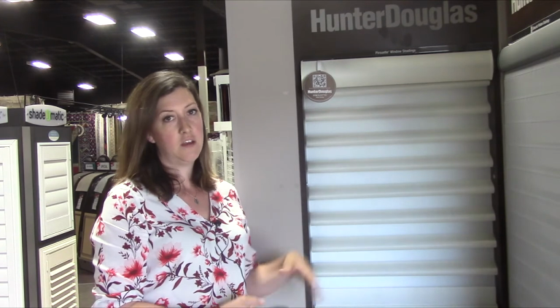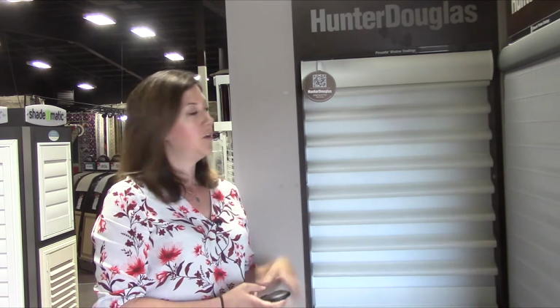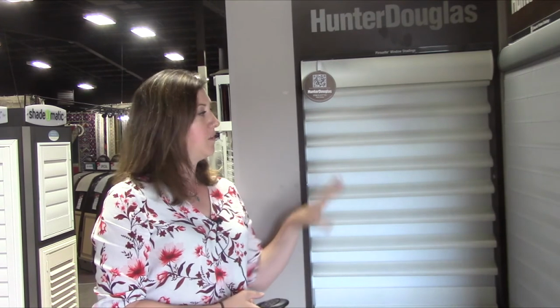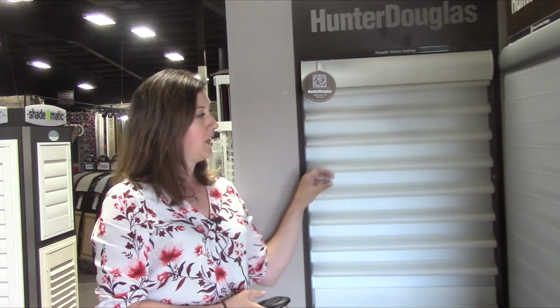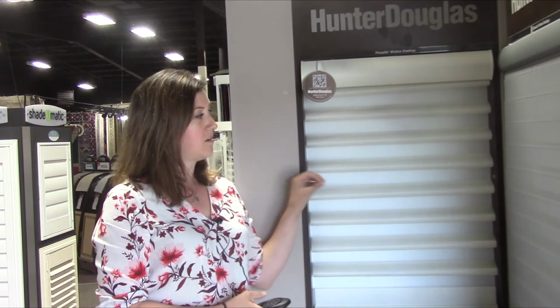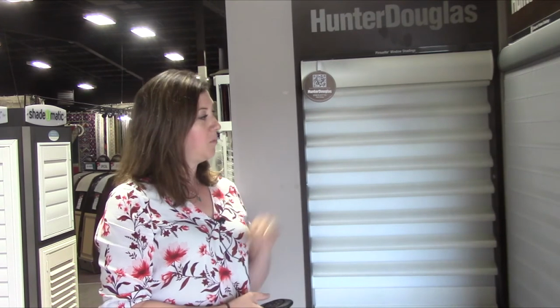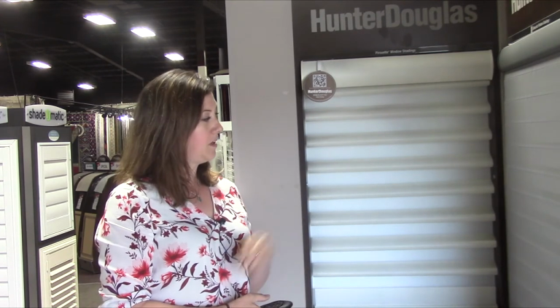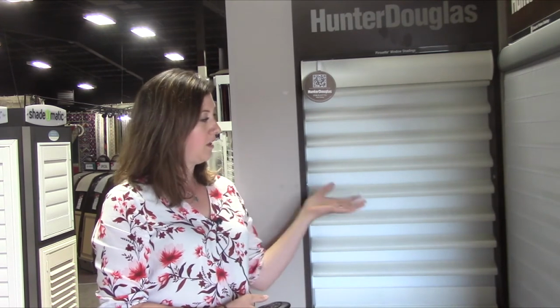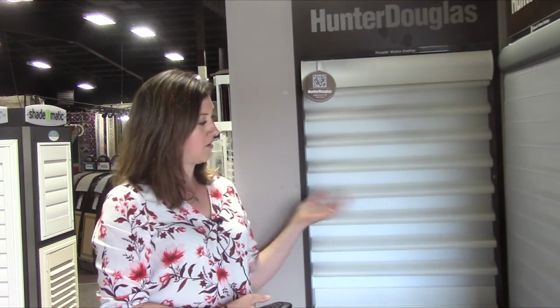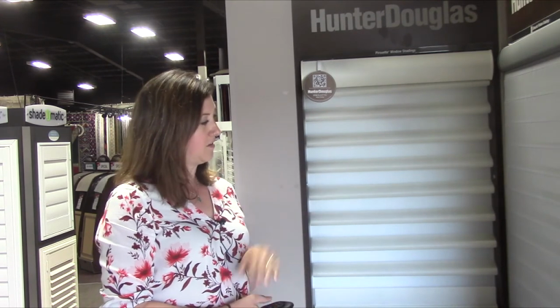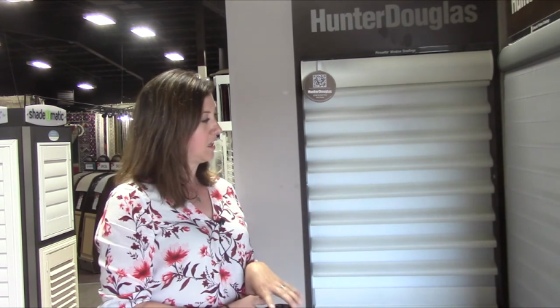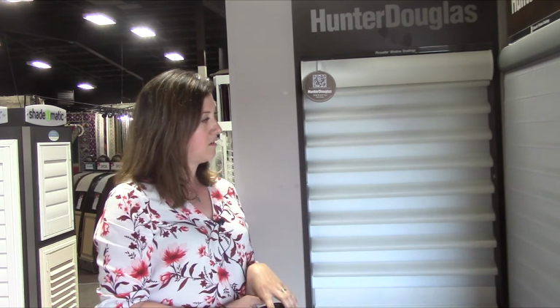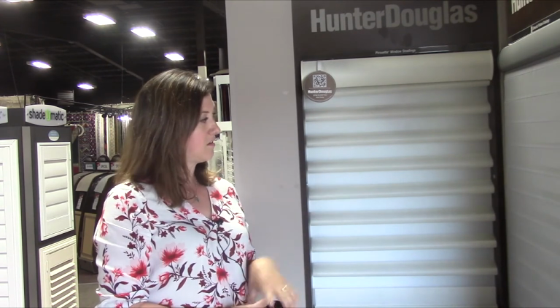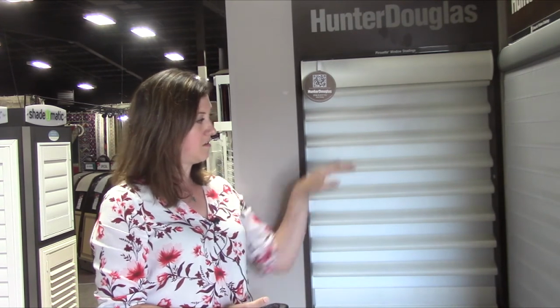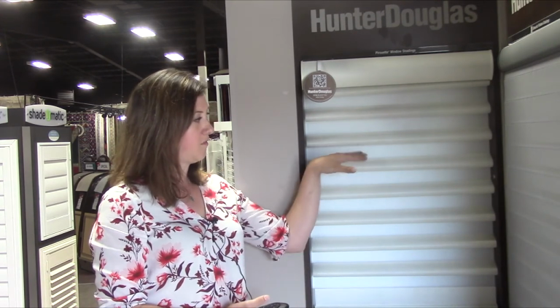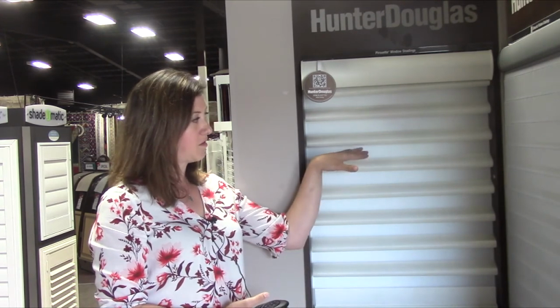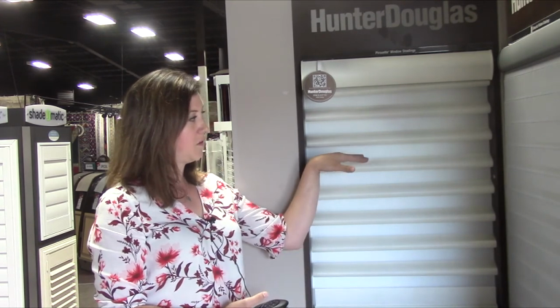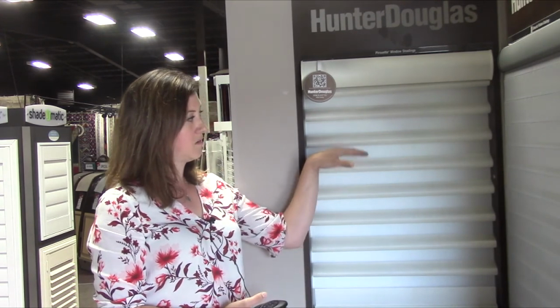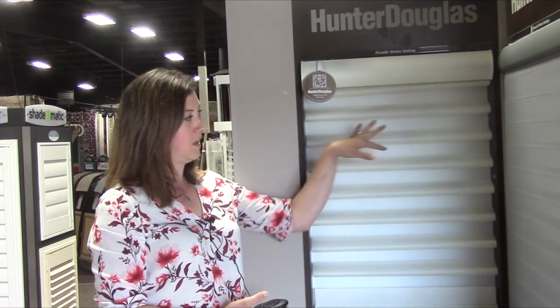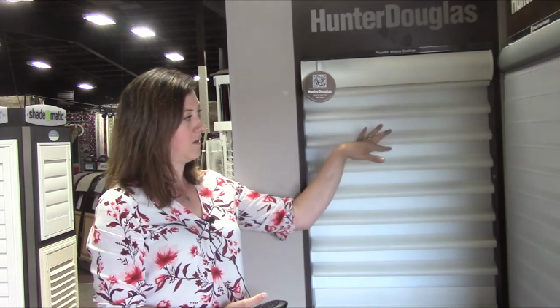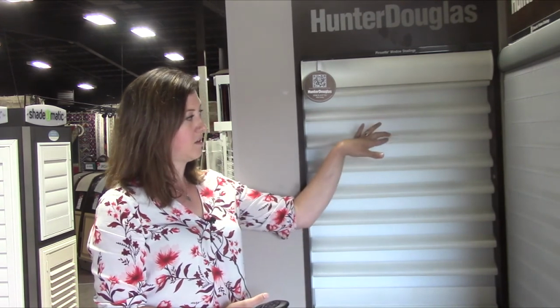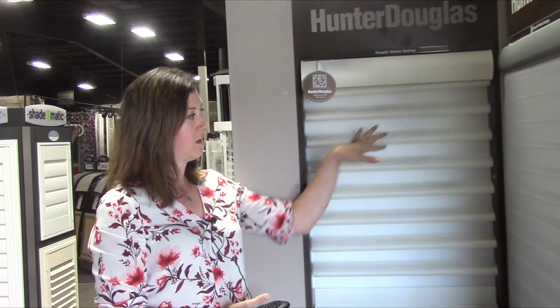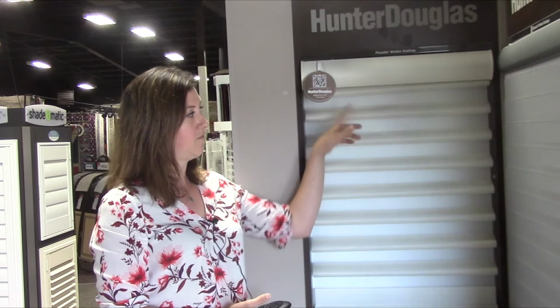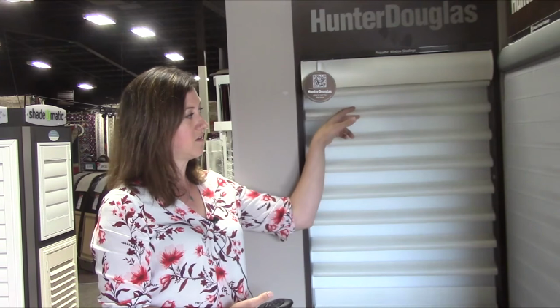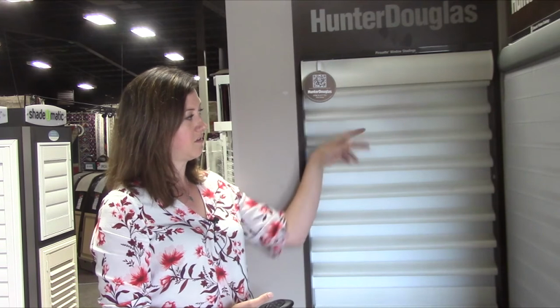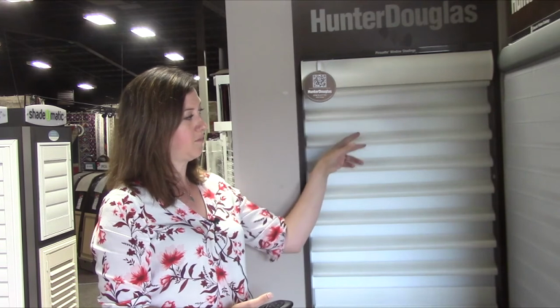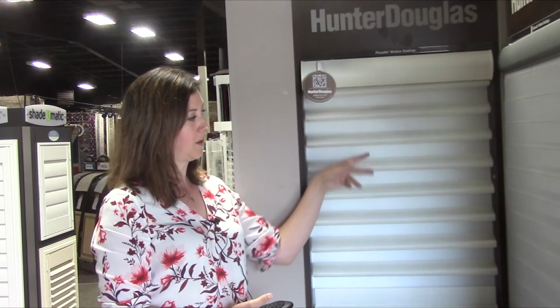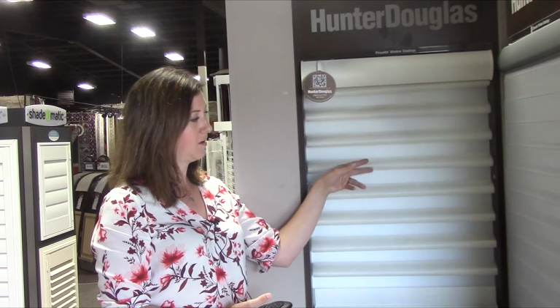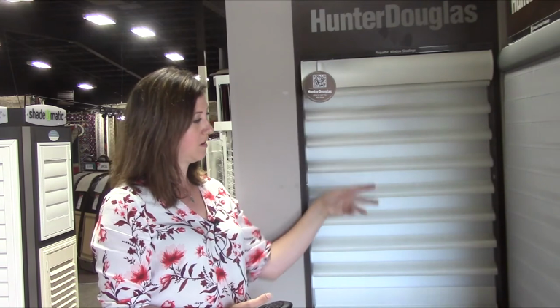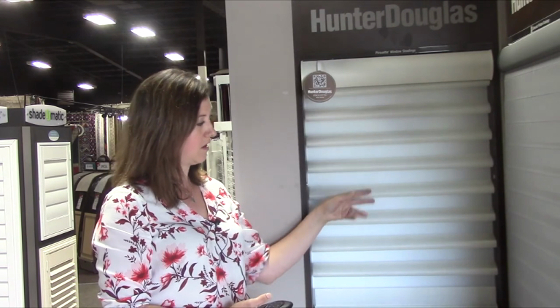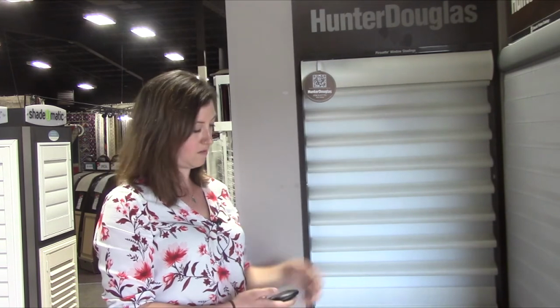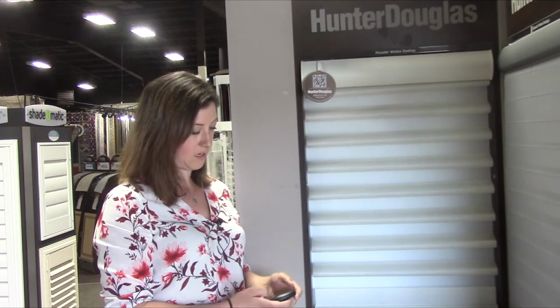When the blind is open, it looks just like this. So there's a view-through, as well as the veins that sort of pucker, as you see here.